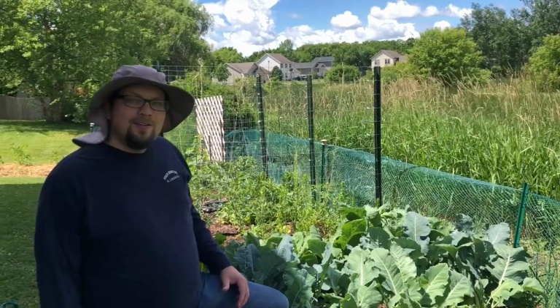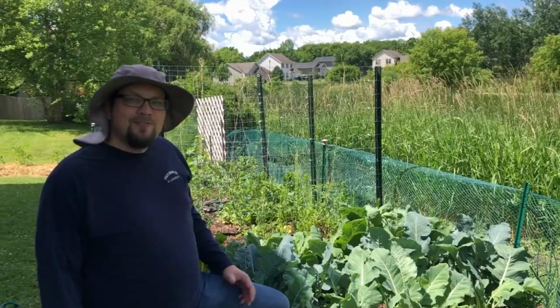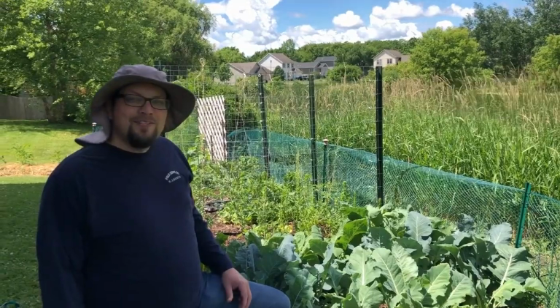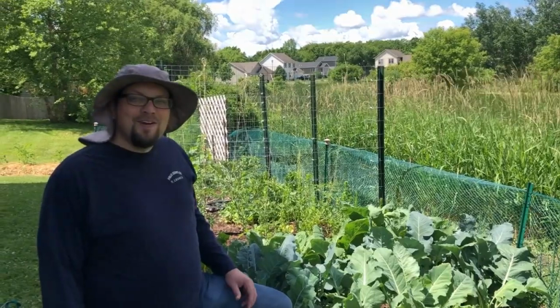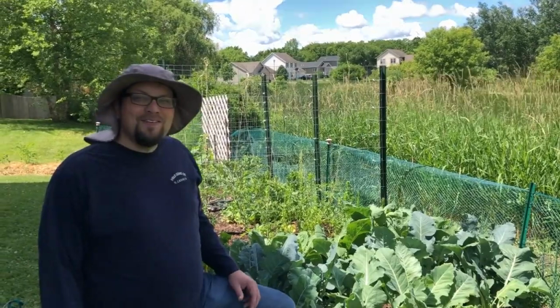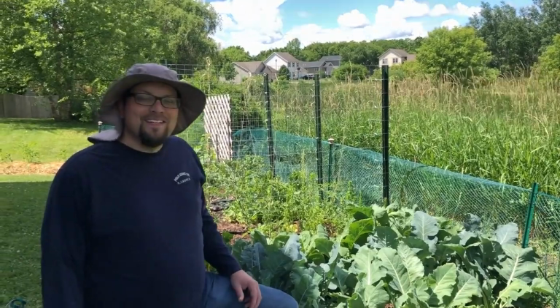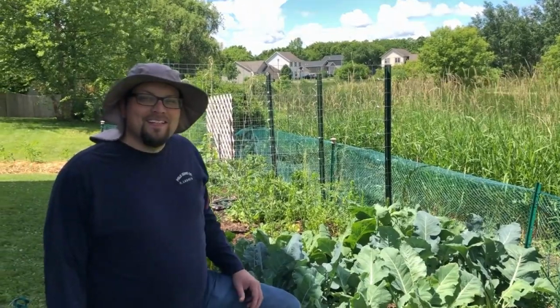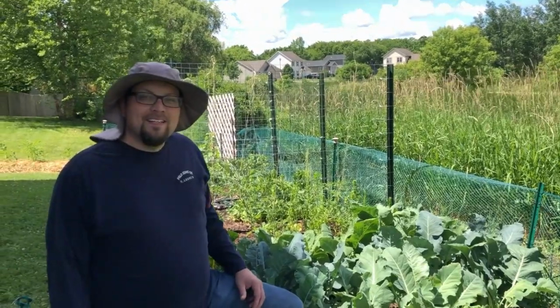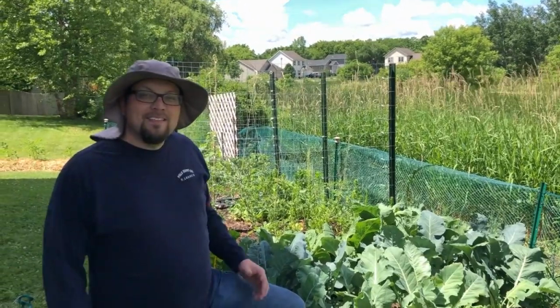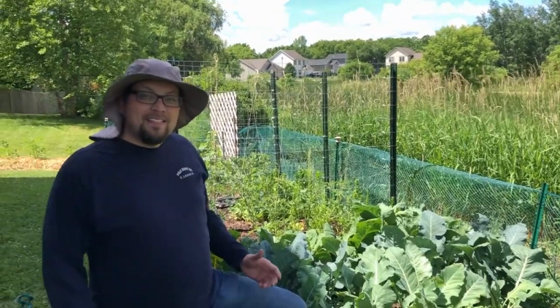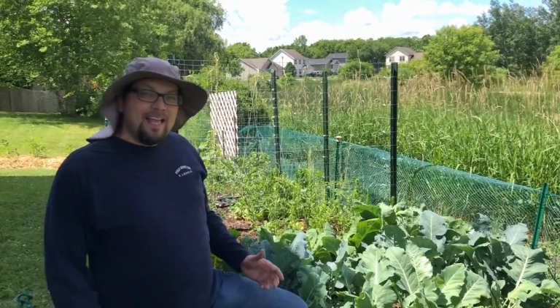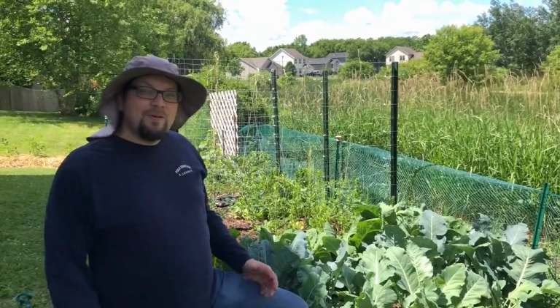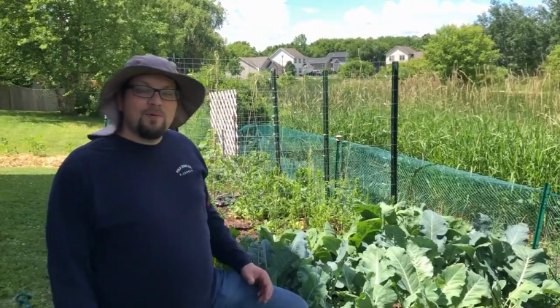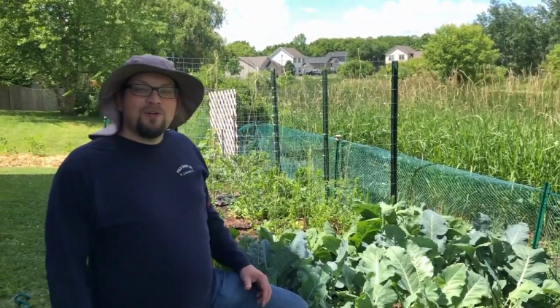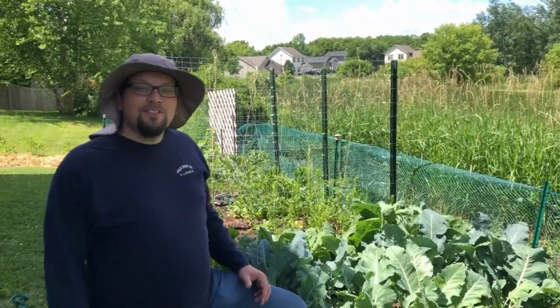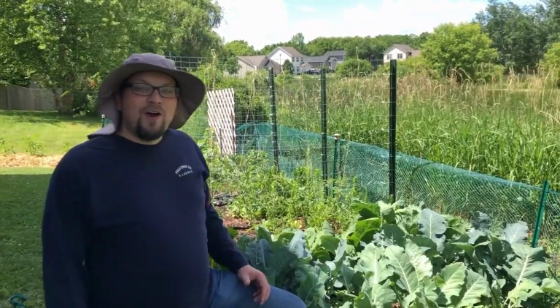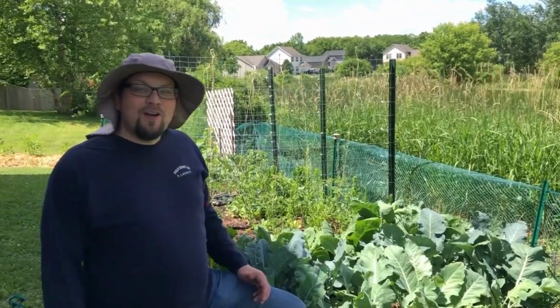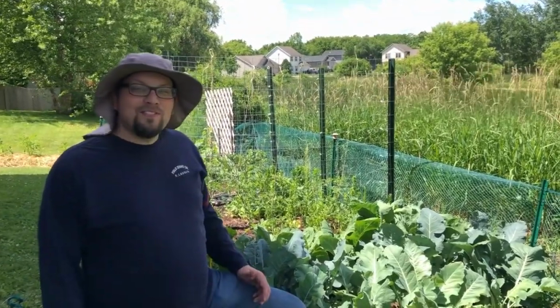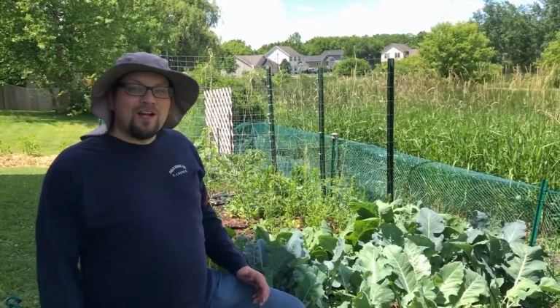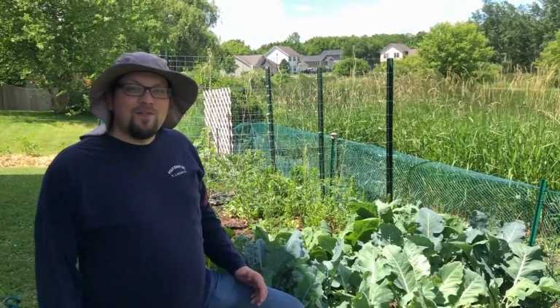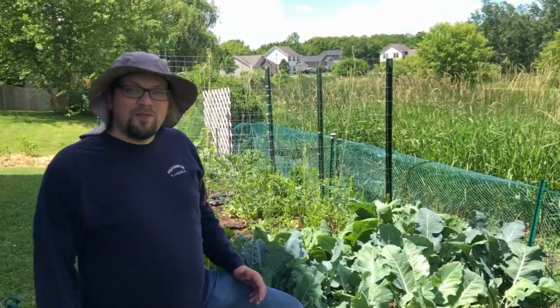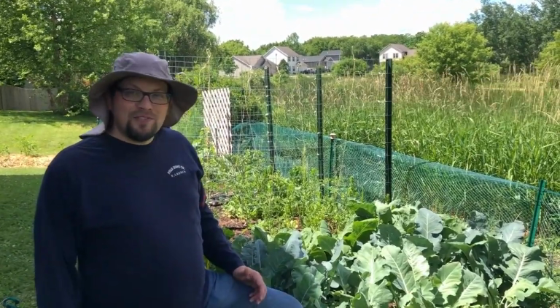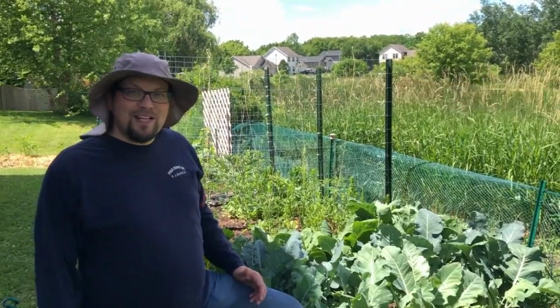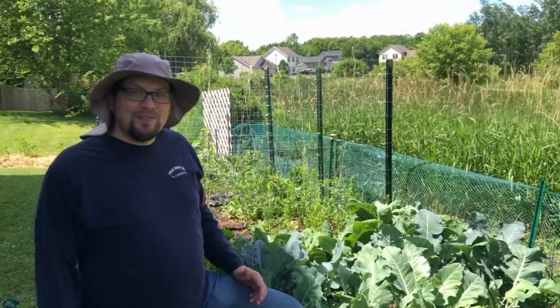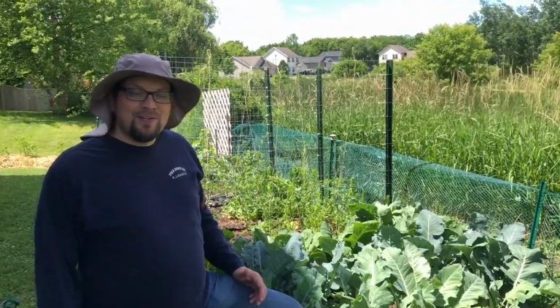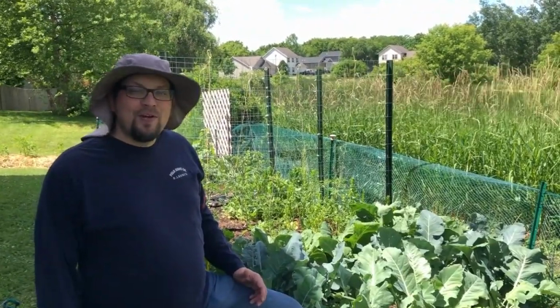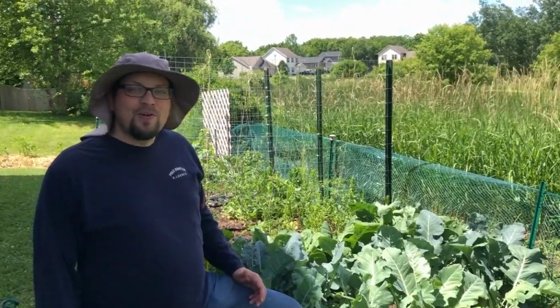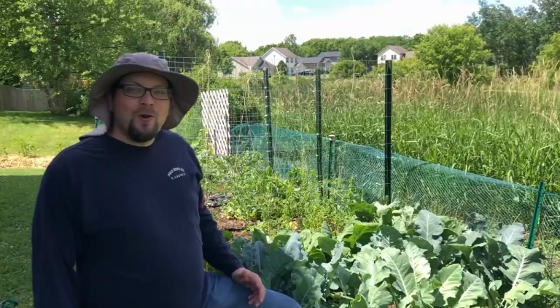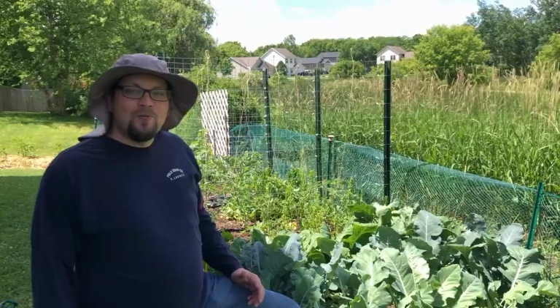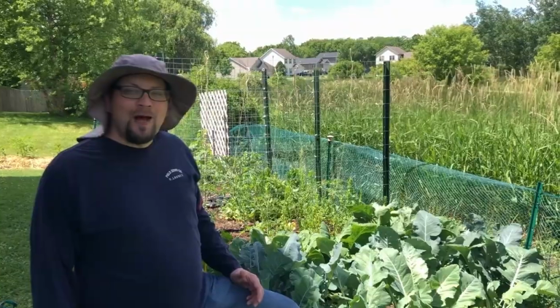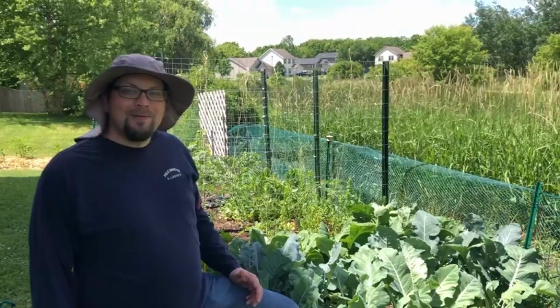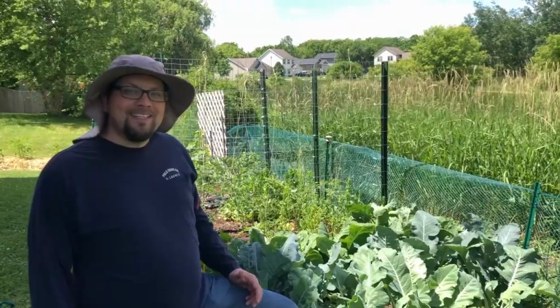Guten Yardning! Today we're going to harvest our first ever kohlrabi.